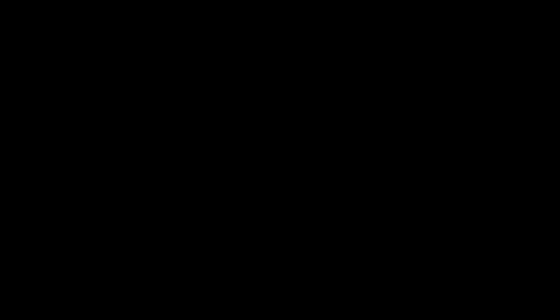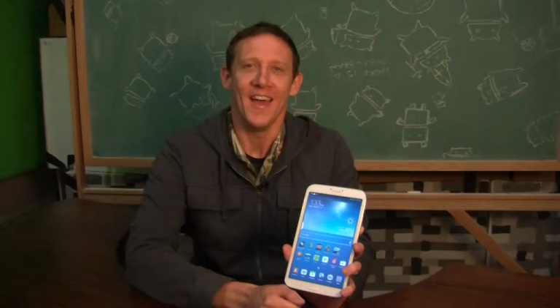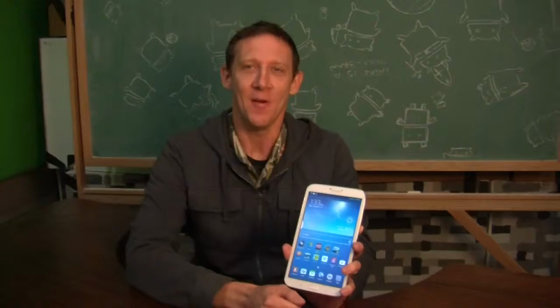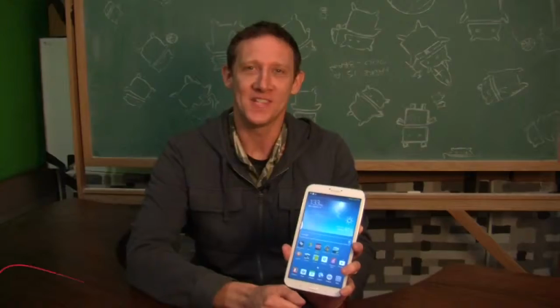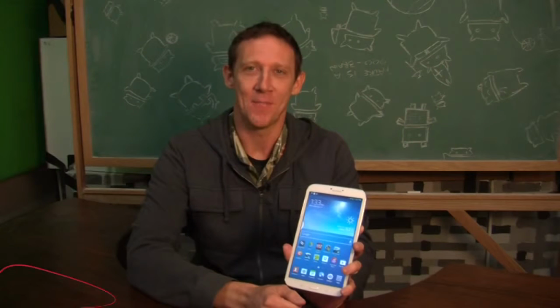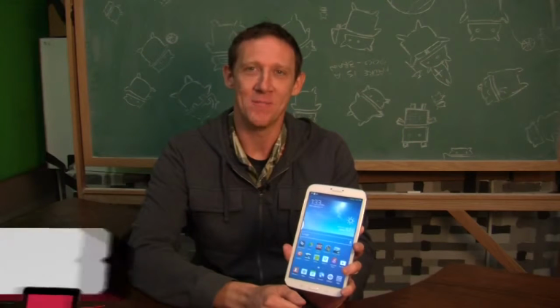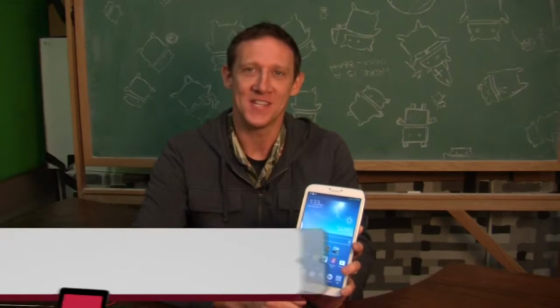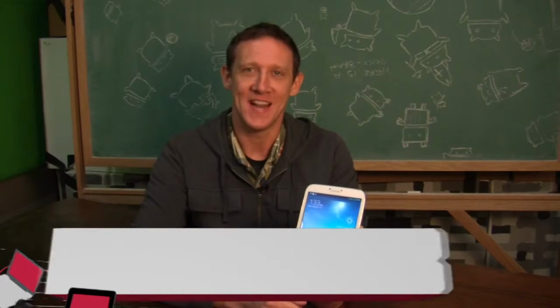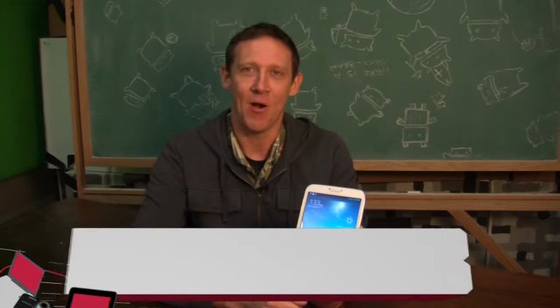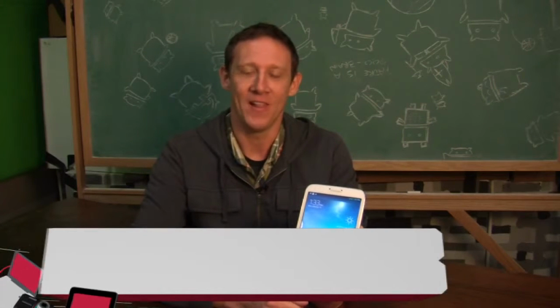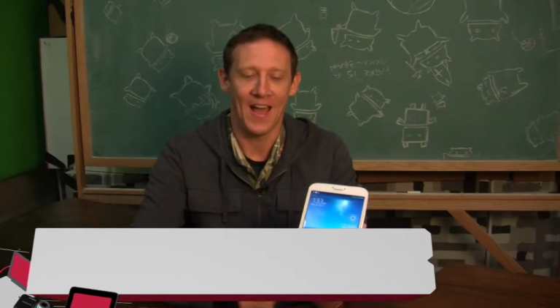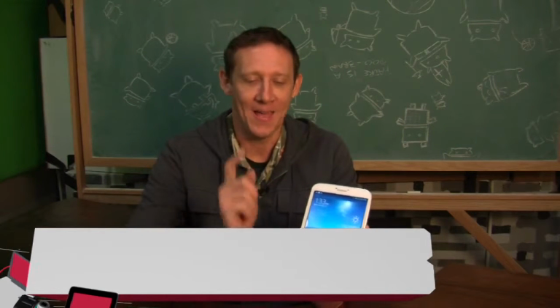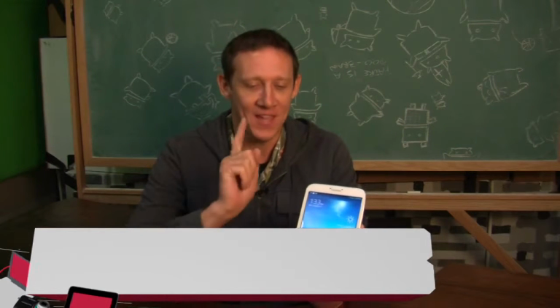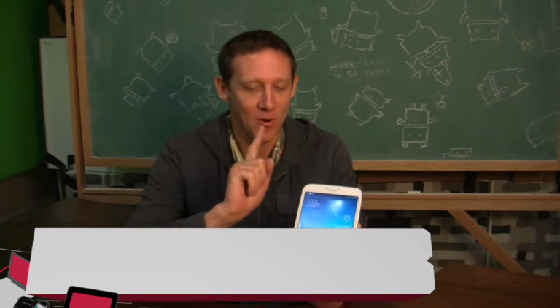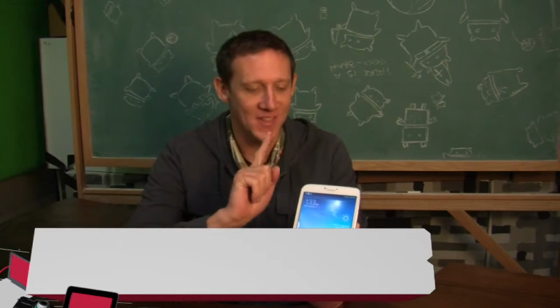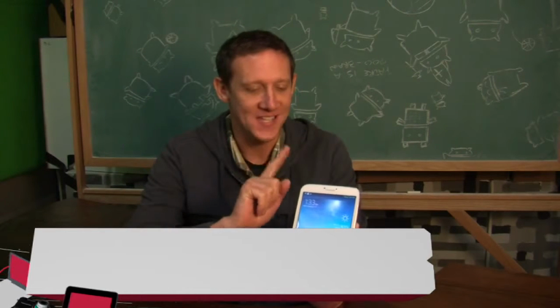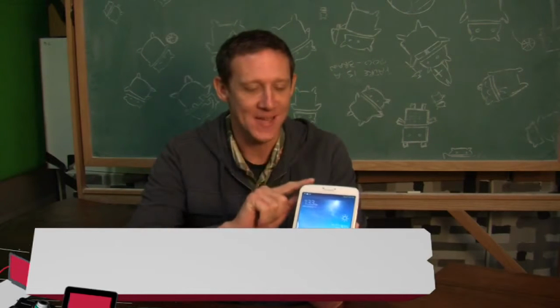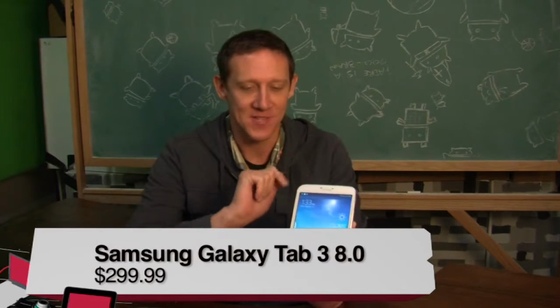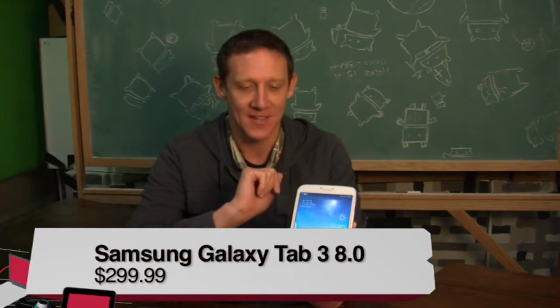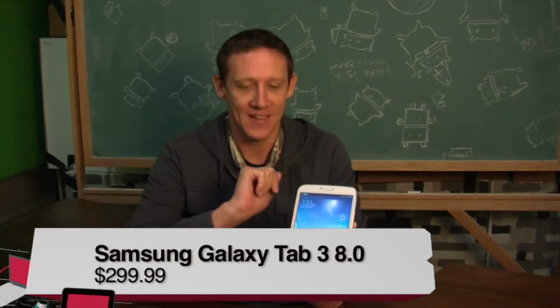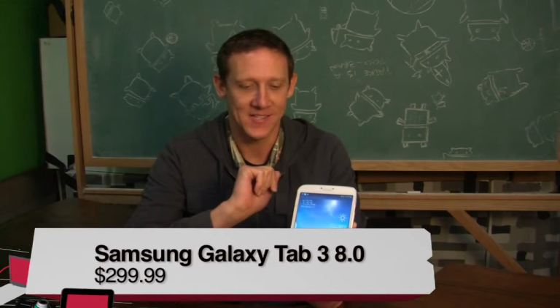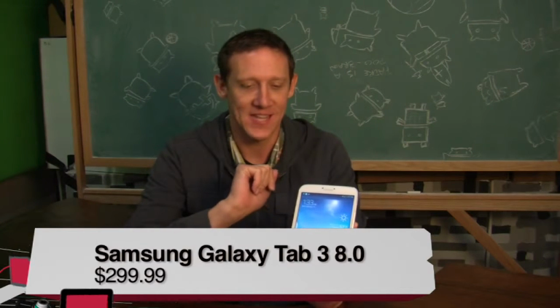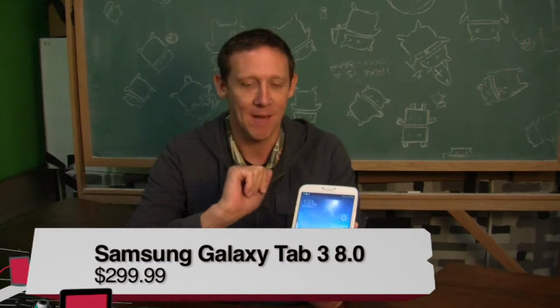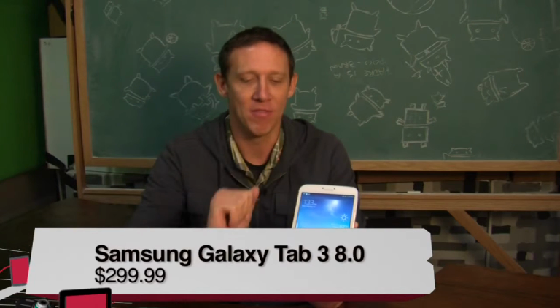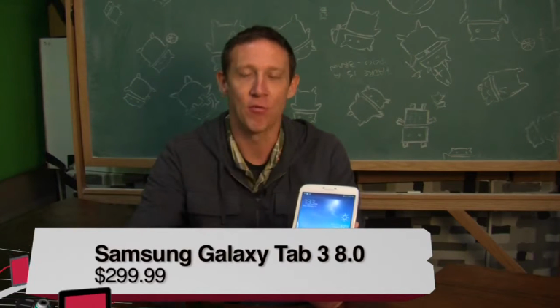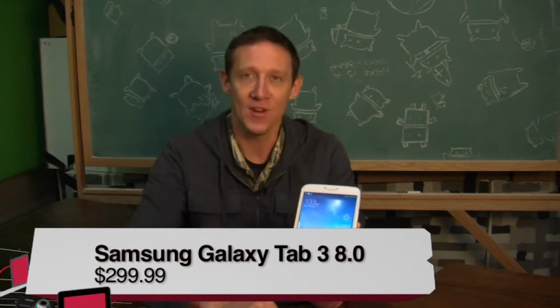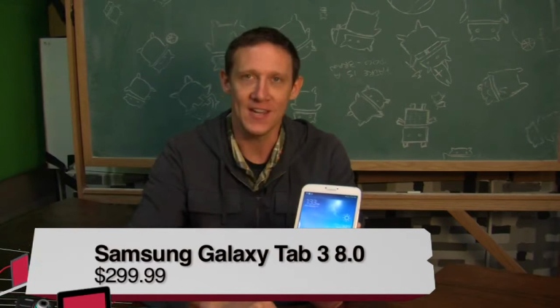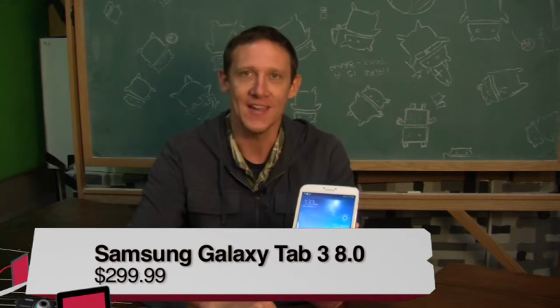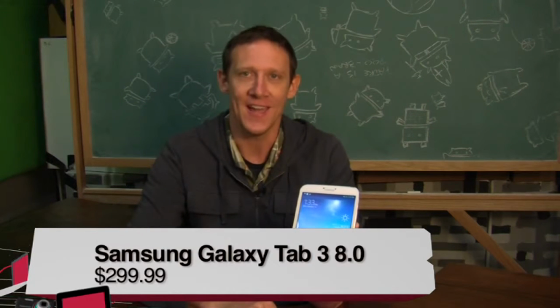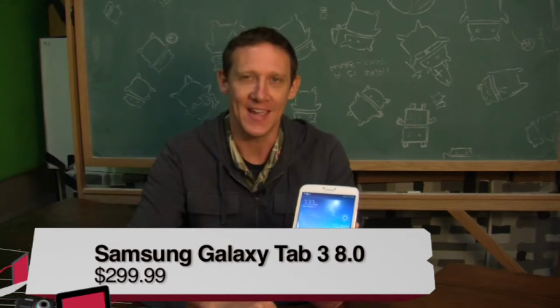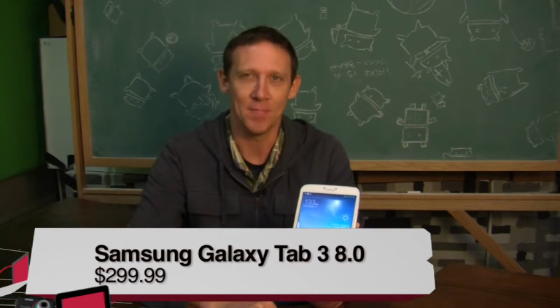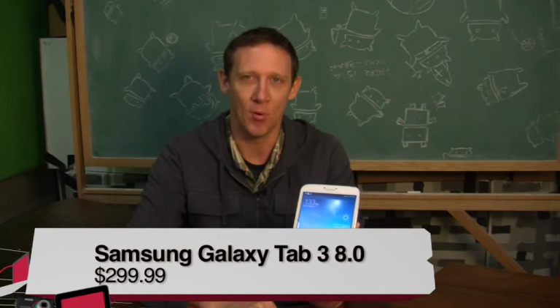Hey, what's up? I'm Jason Howell, and I am here with the Samsung Galaxy Tab 3 8.0.